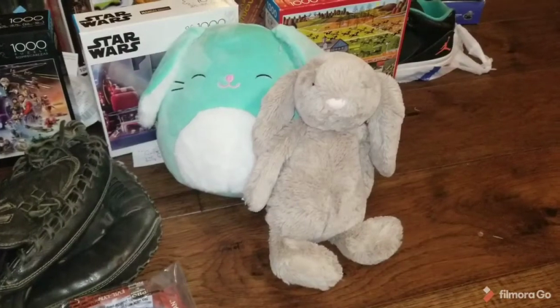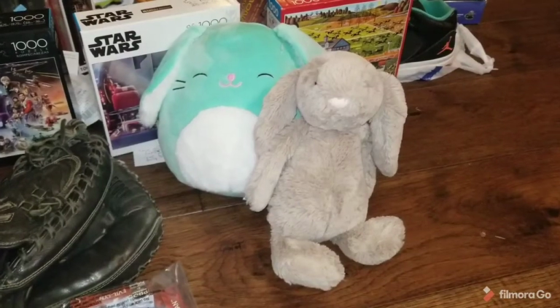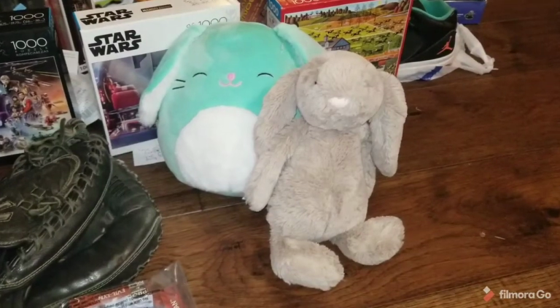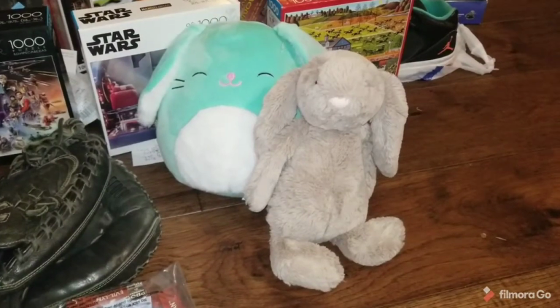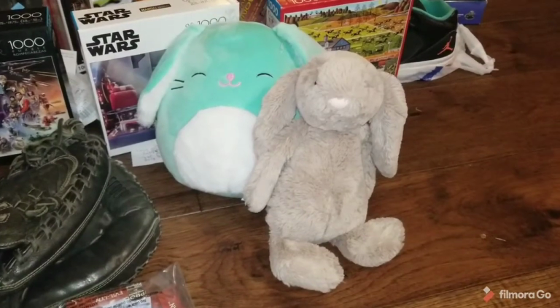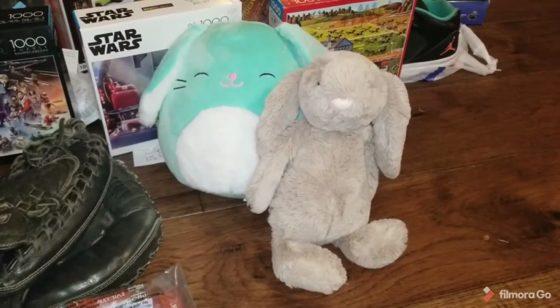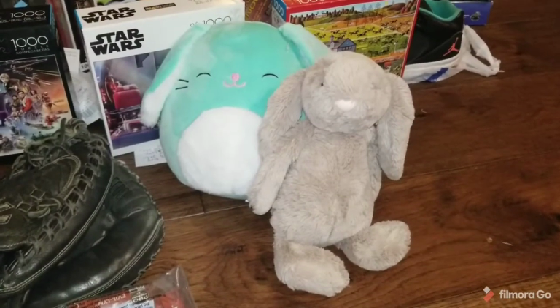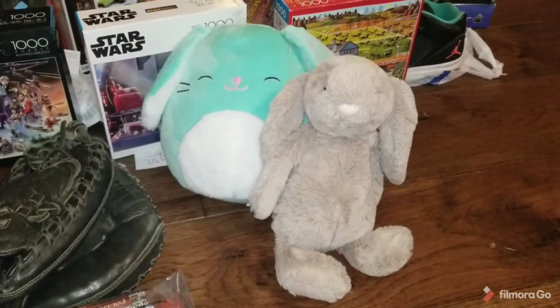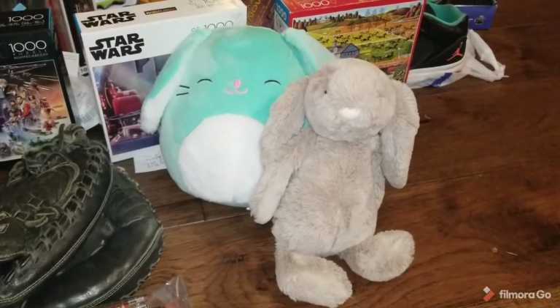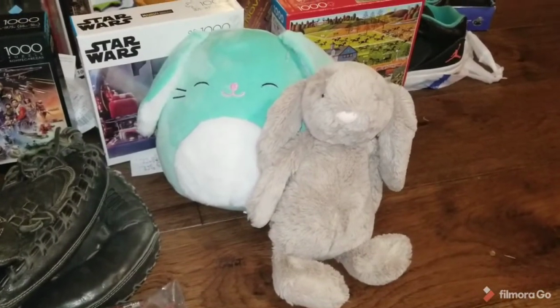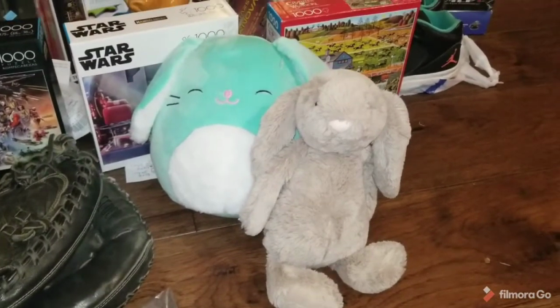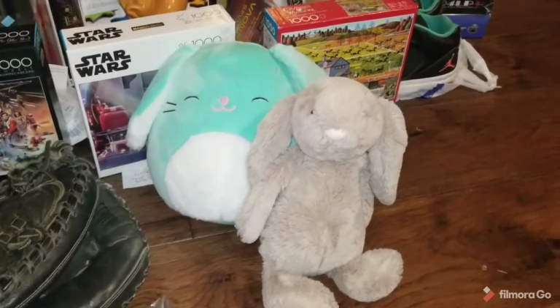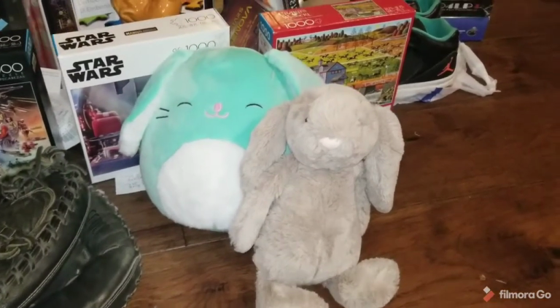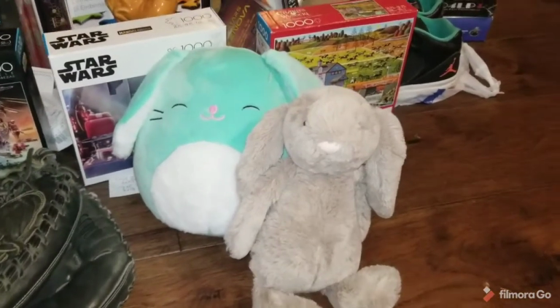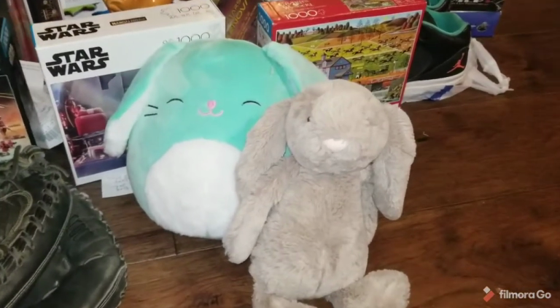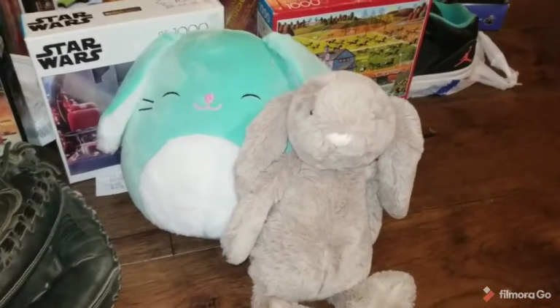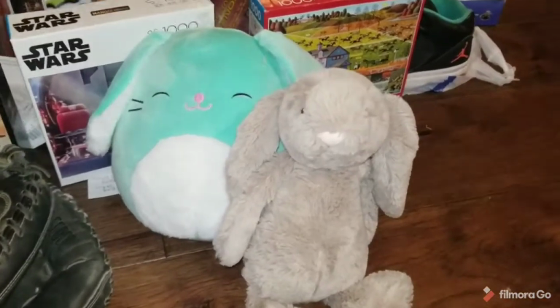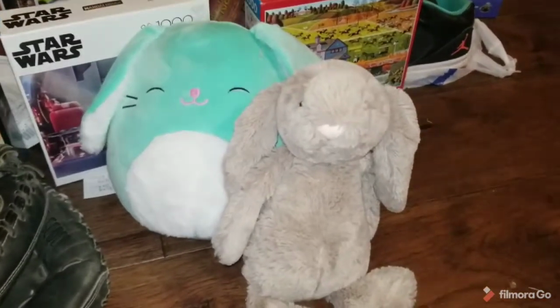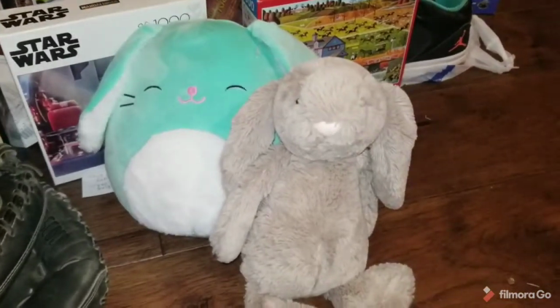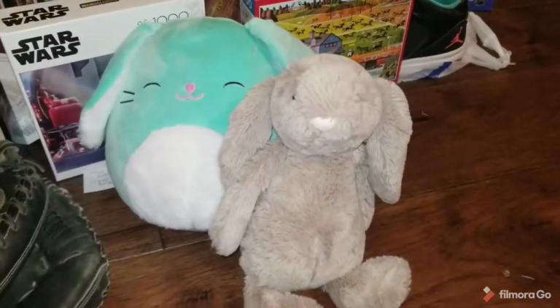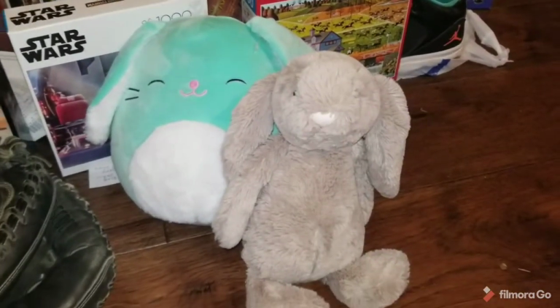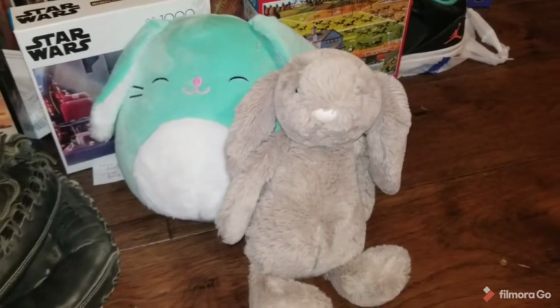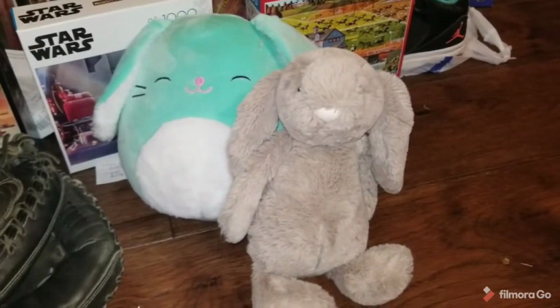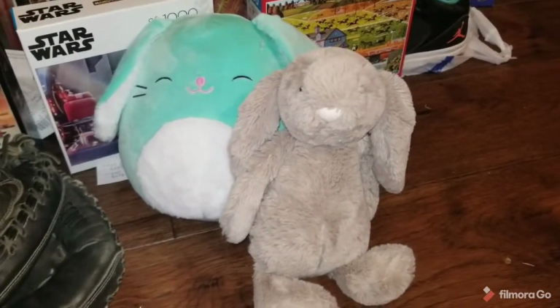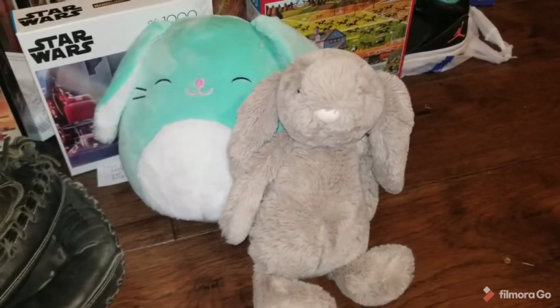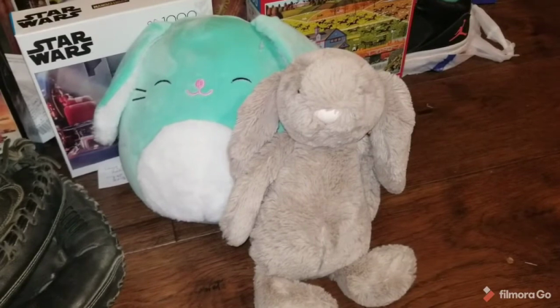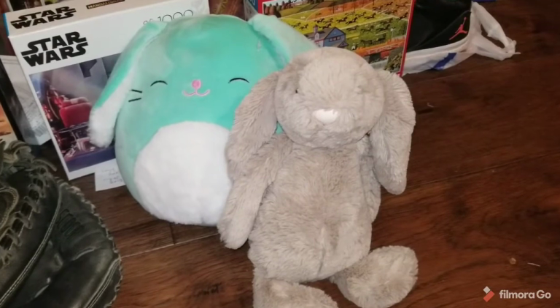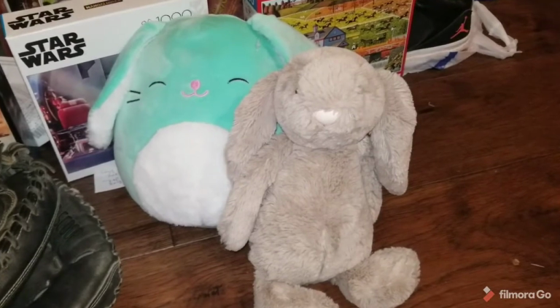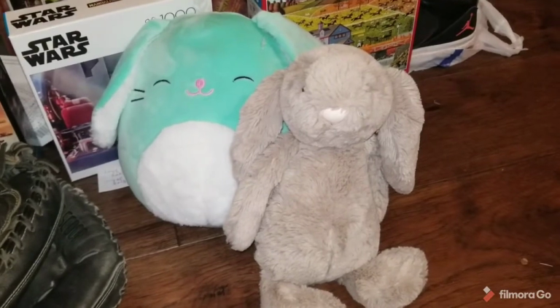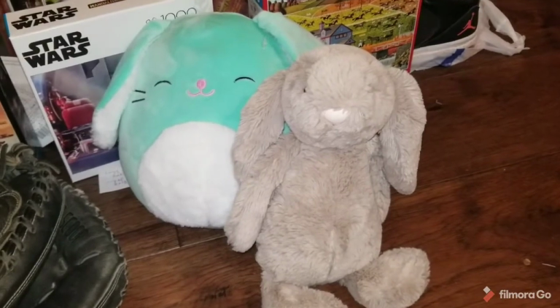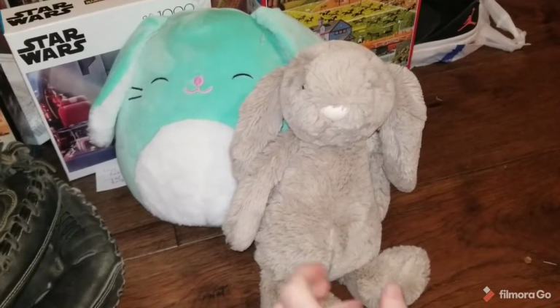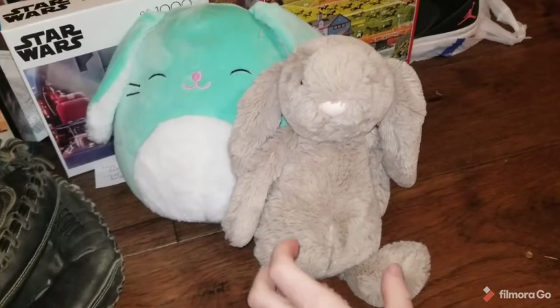Hey guys, KJM here, coming back at you with another What's Sold video. This is for week 5 of 2021.